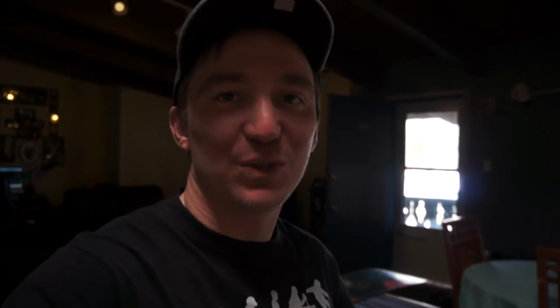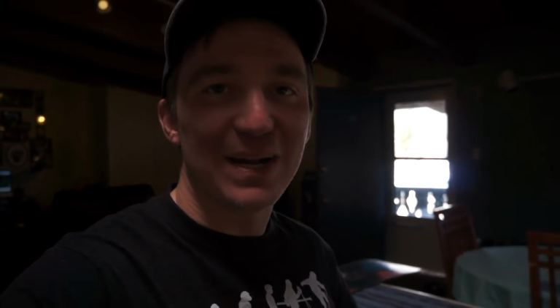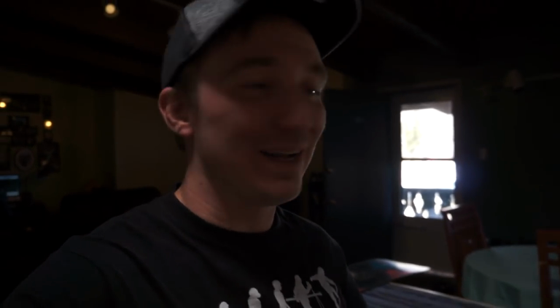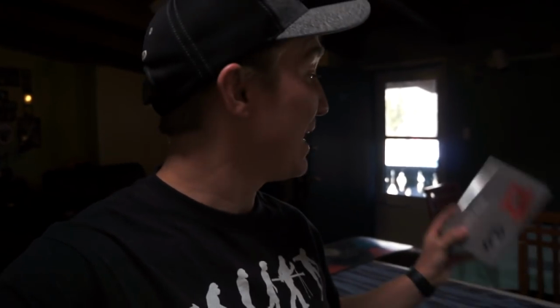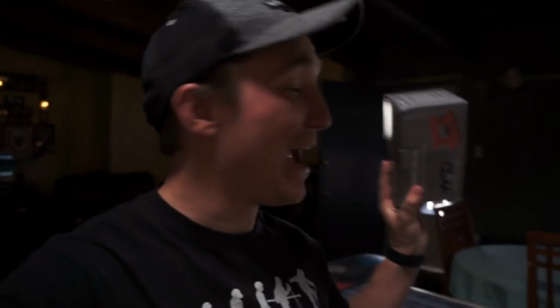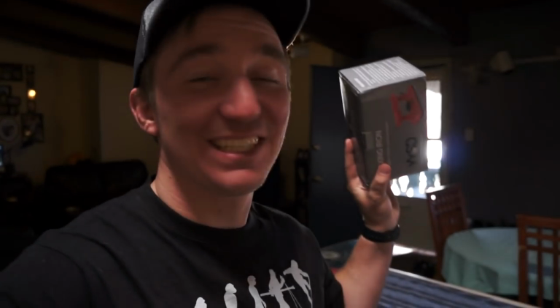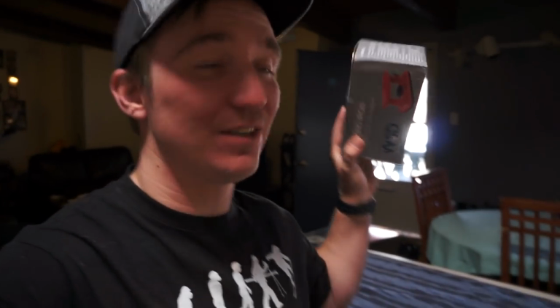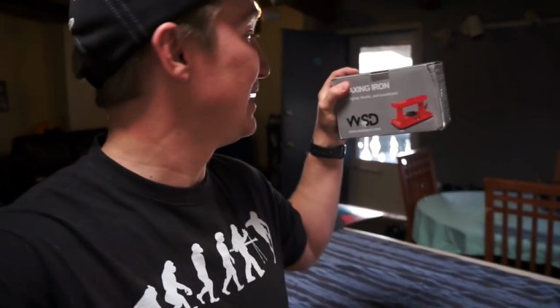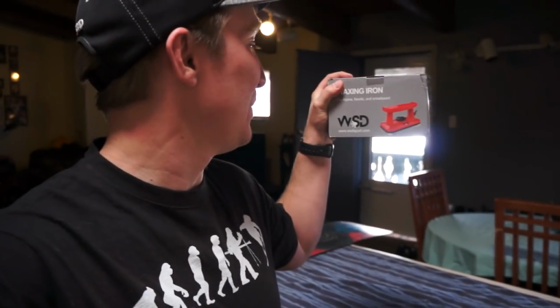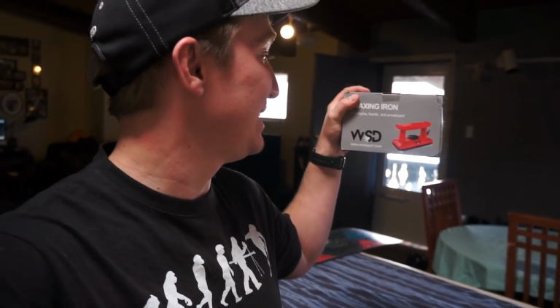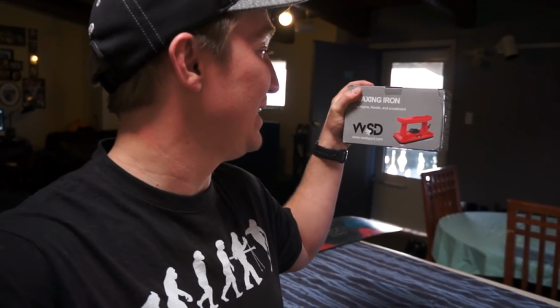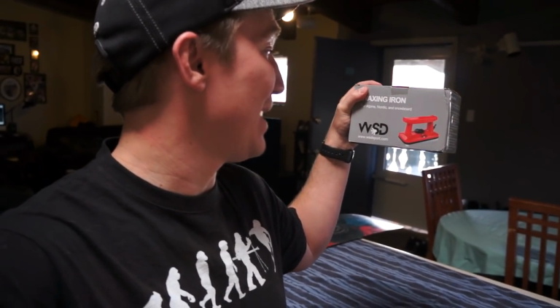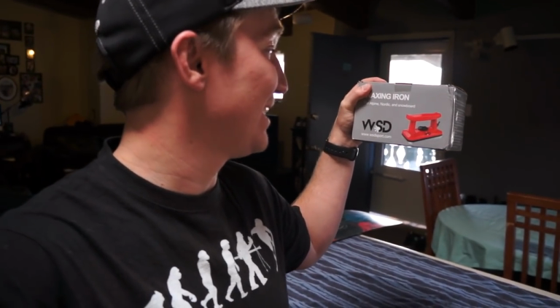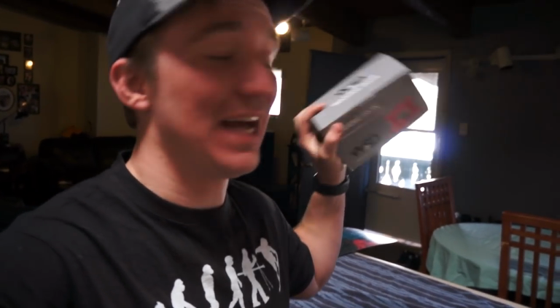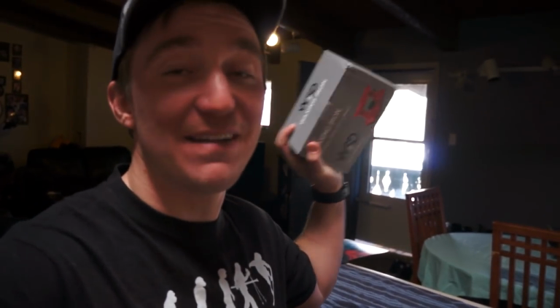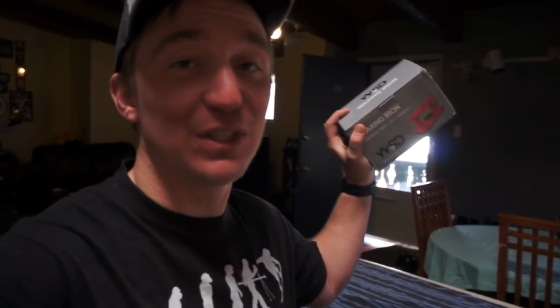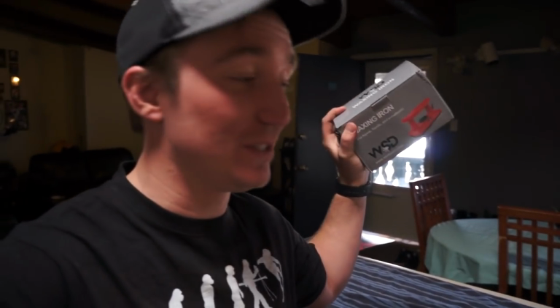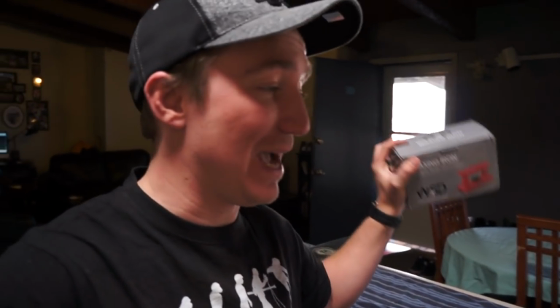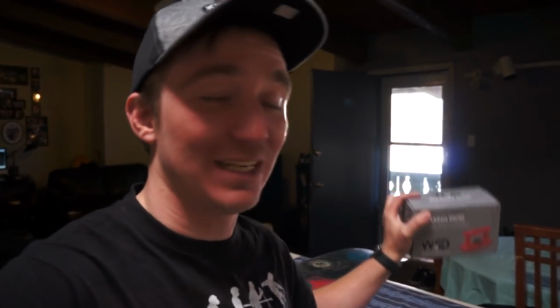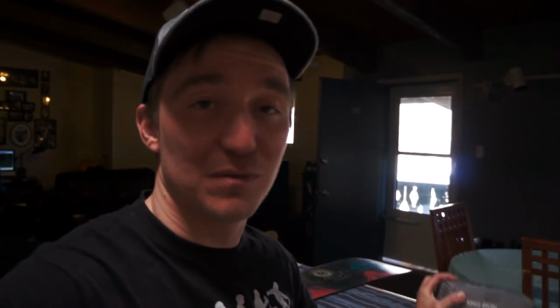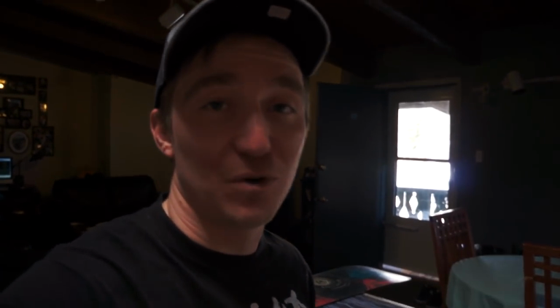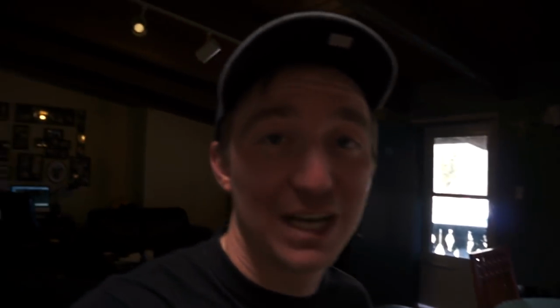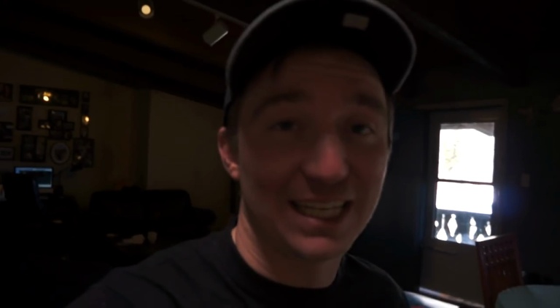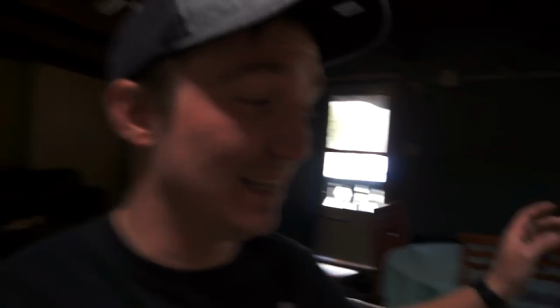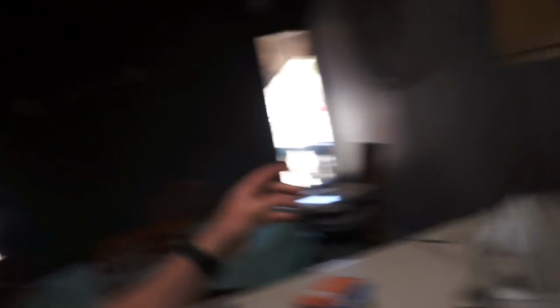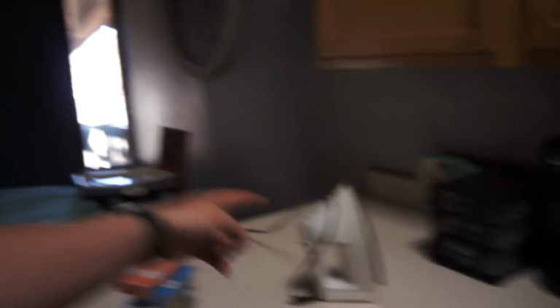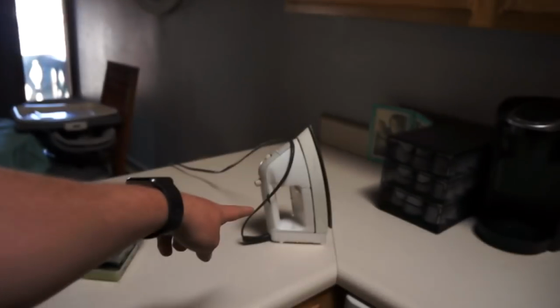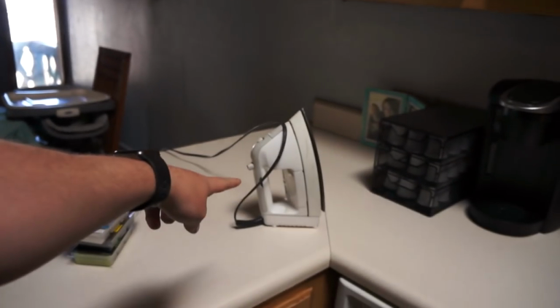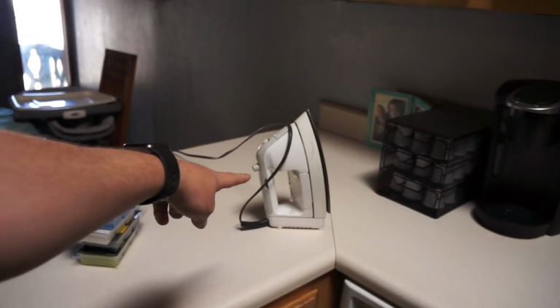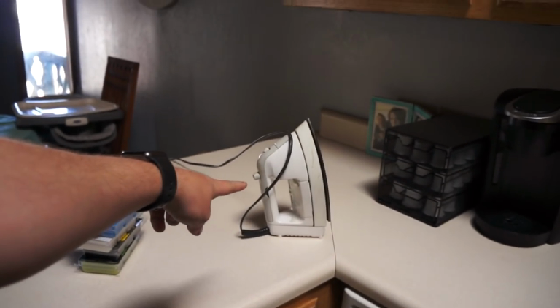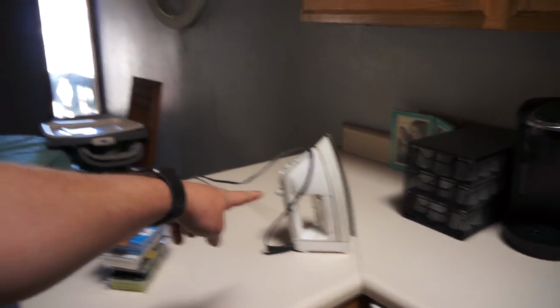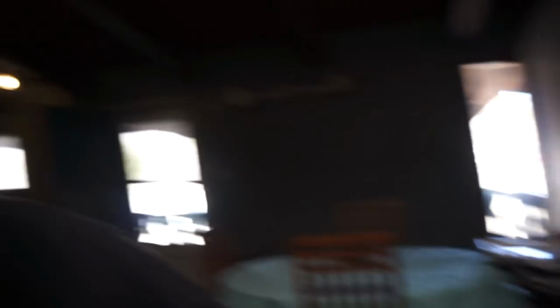I went out and bought a WSD waxing iron. I've never used a wax iron before — I've only ever used a regular iron.